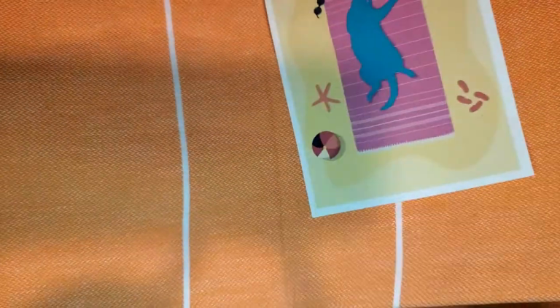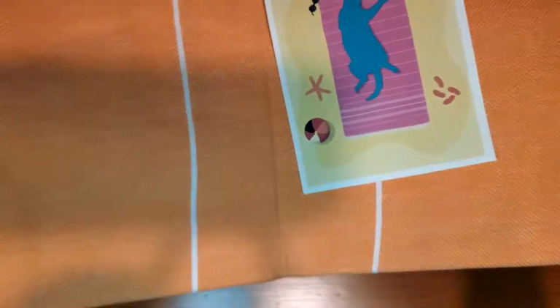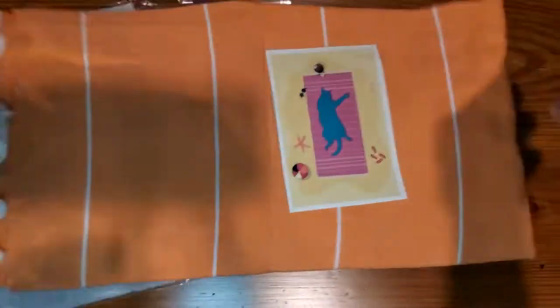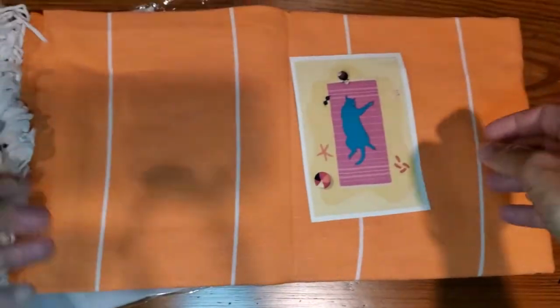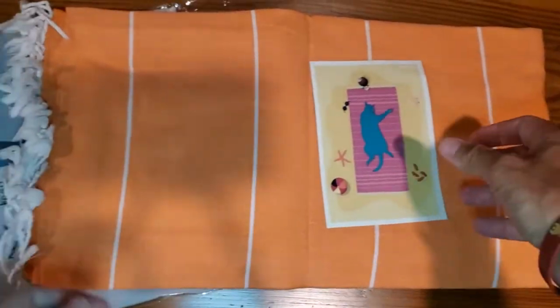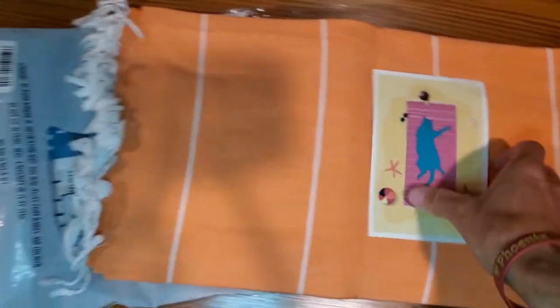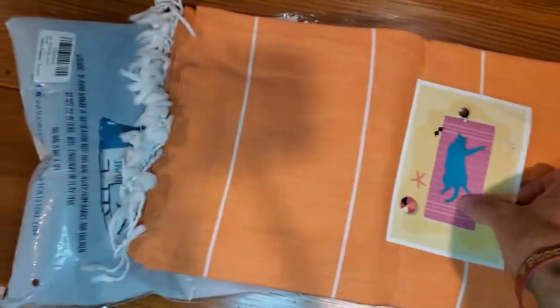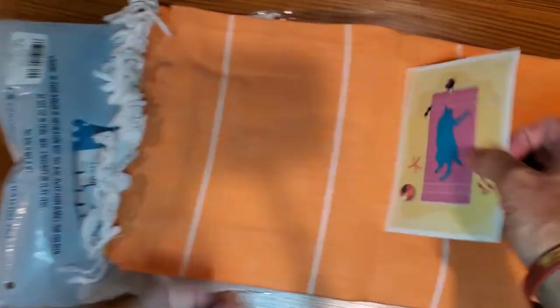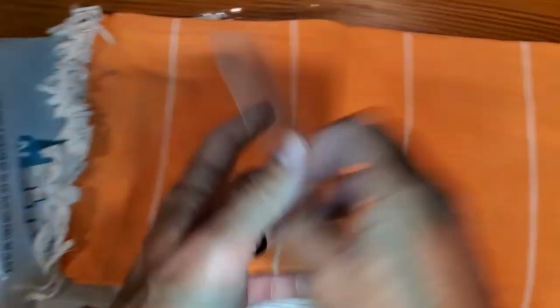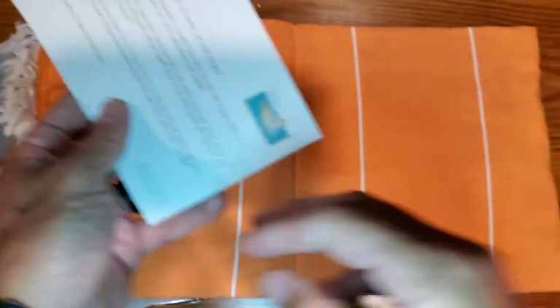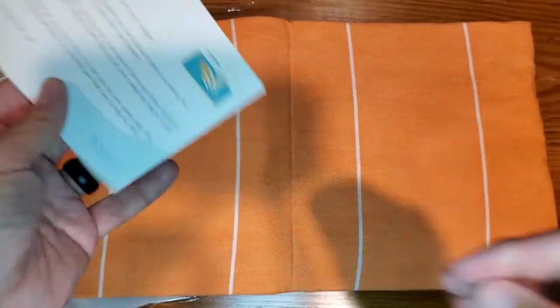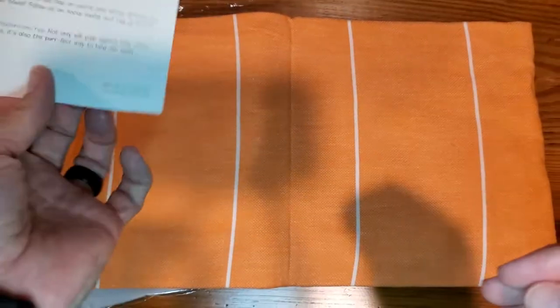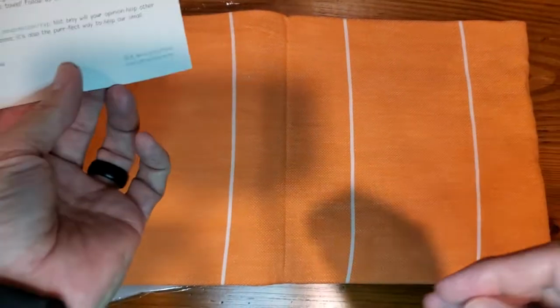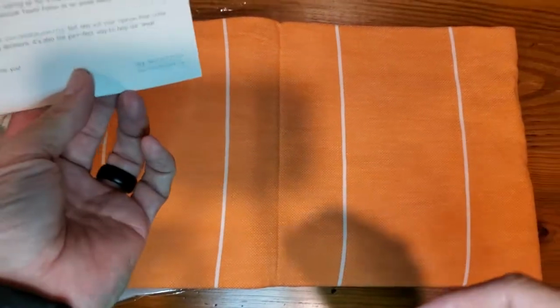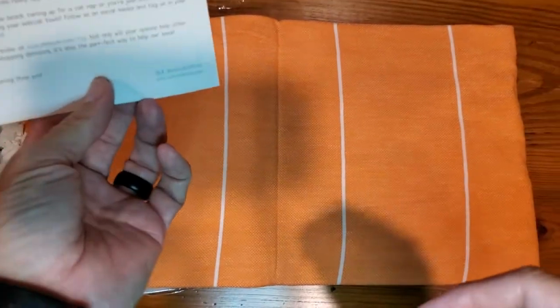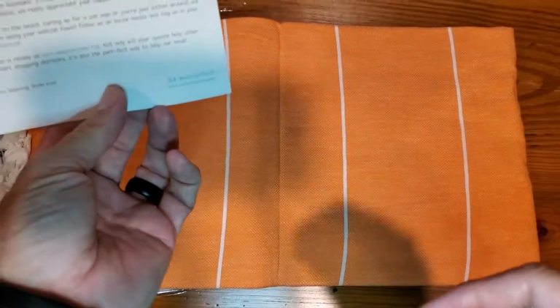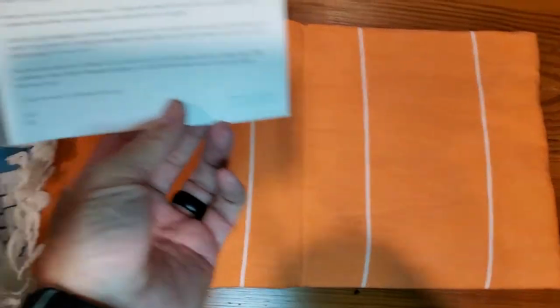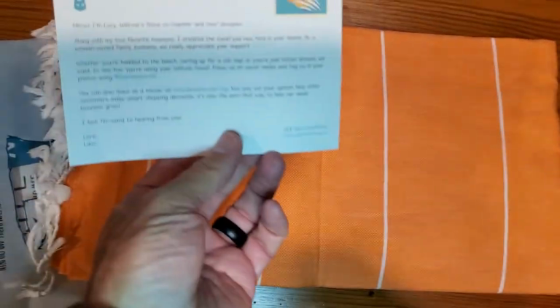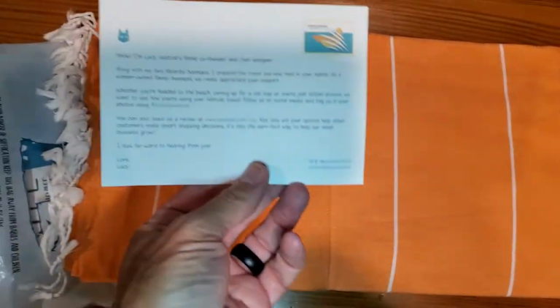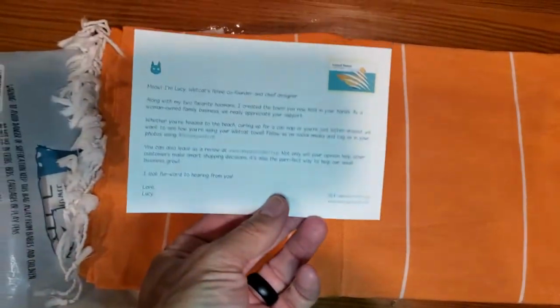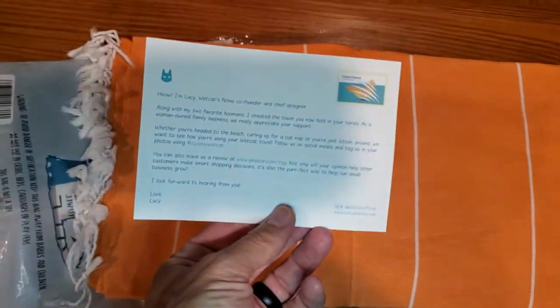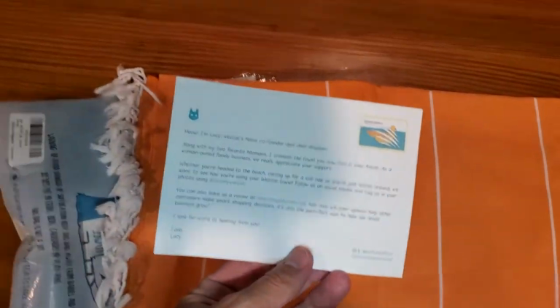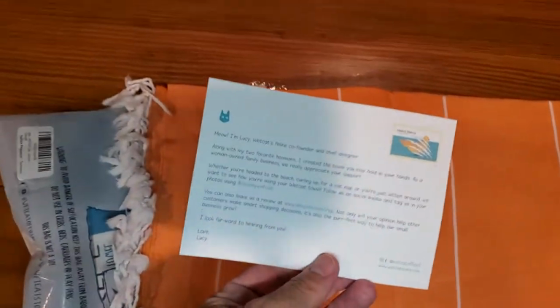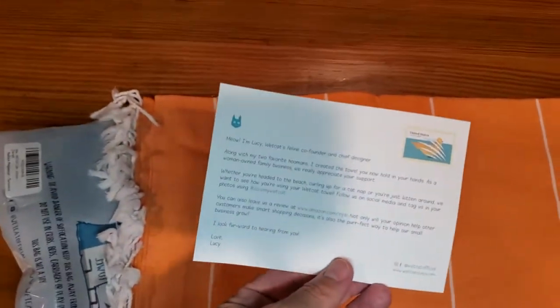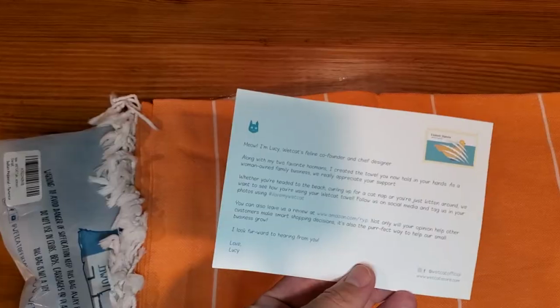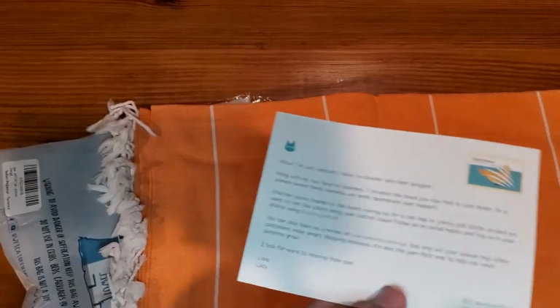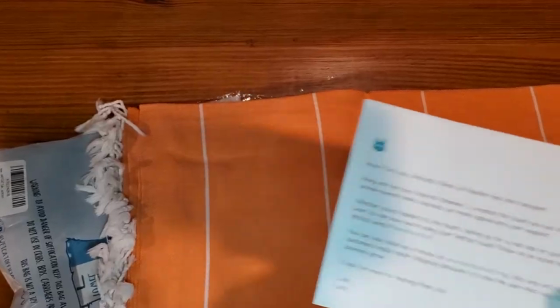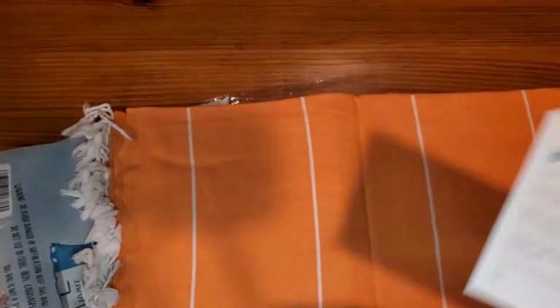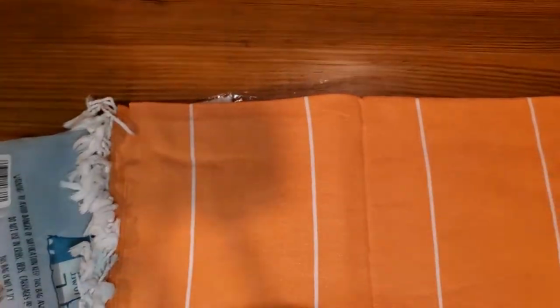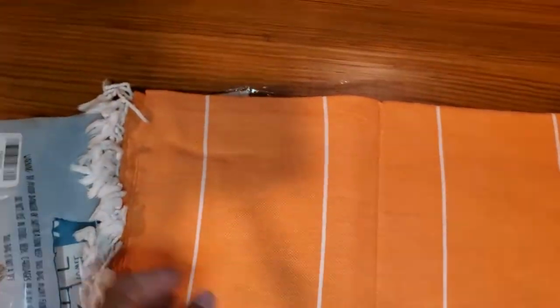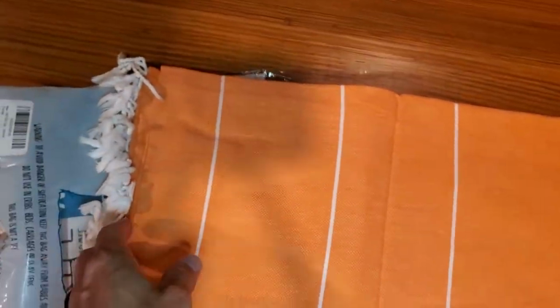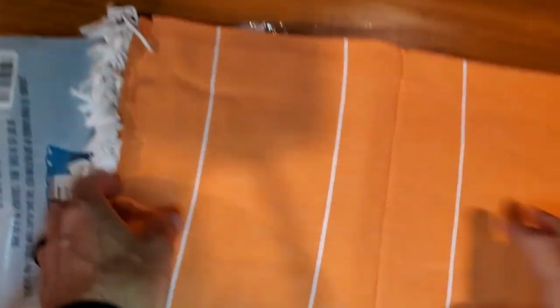Basically it's everything that you're expecting to get. There's a nice little card in here as well, a kind of thank-you note.